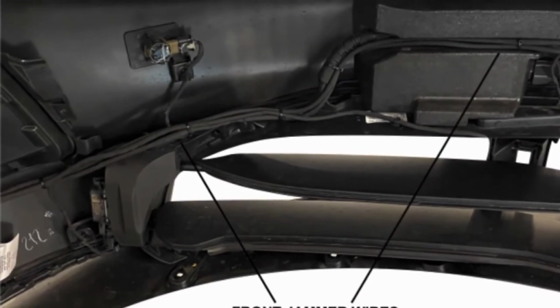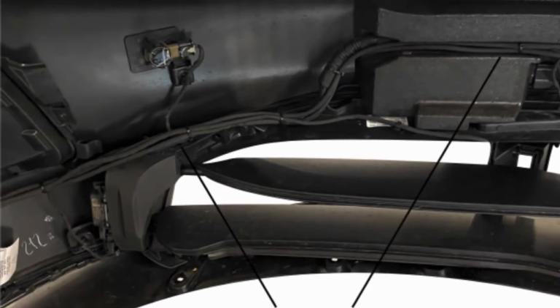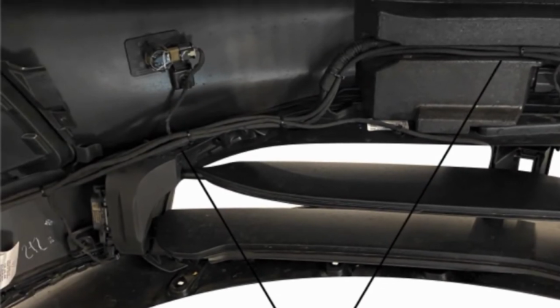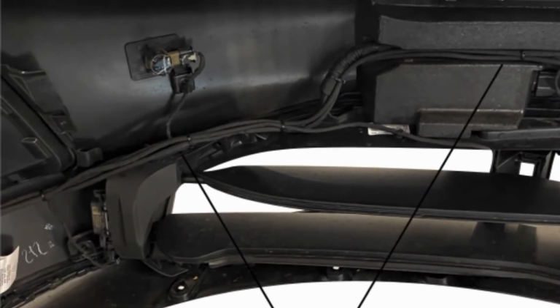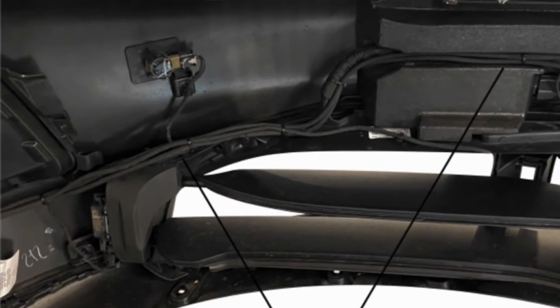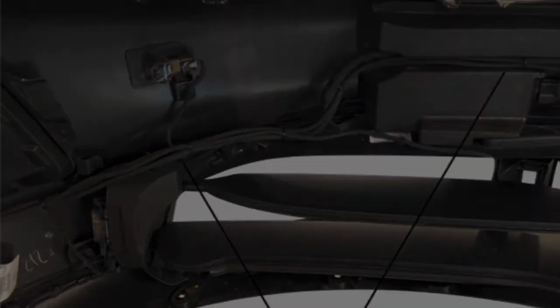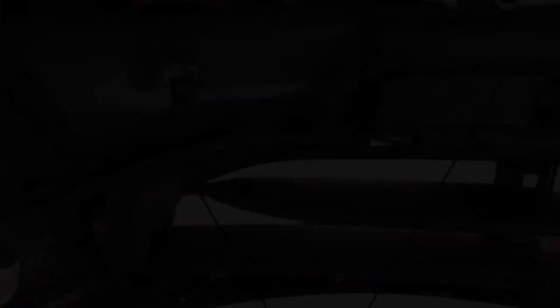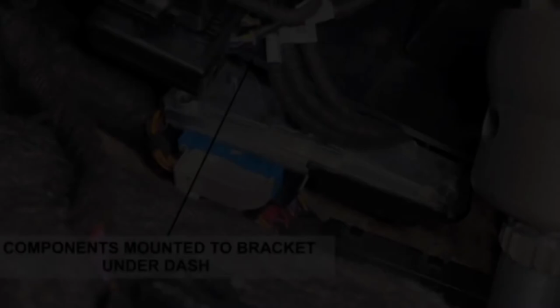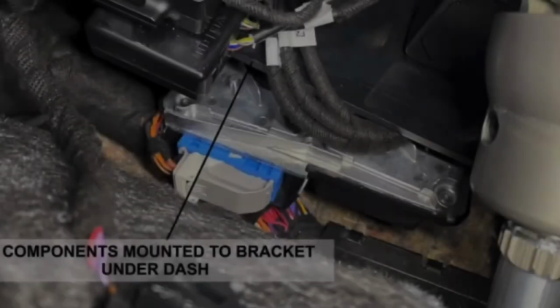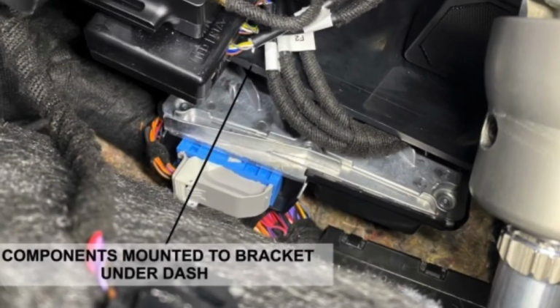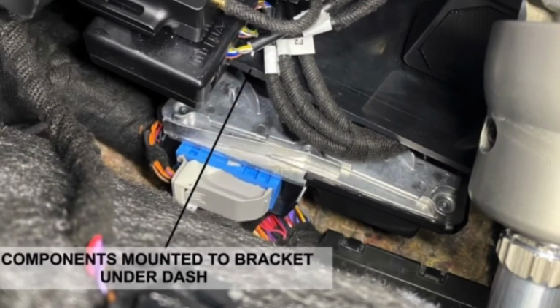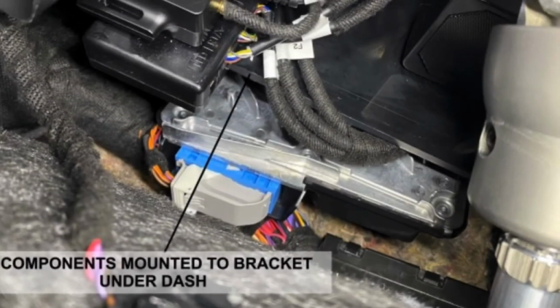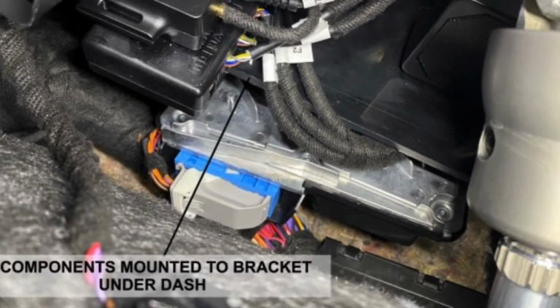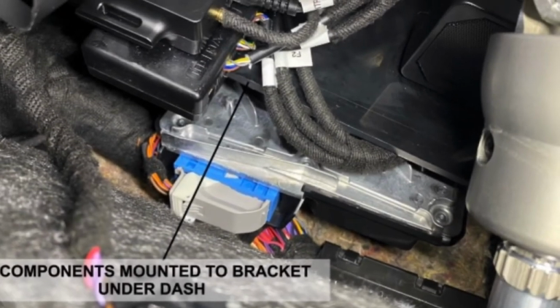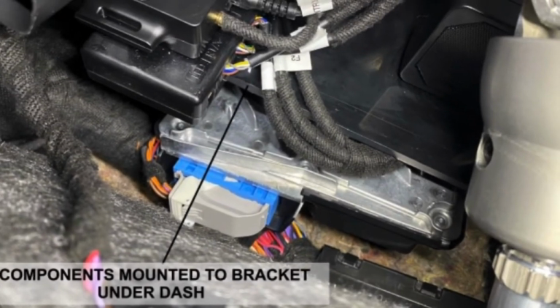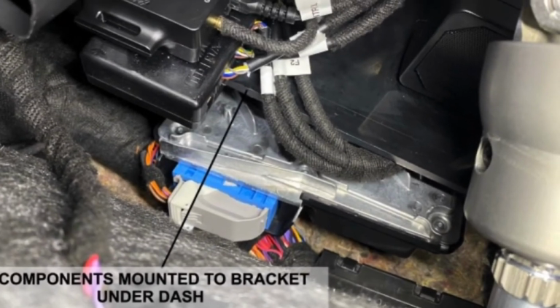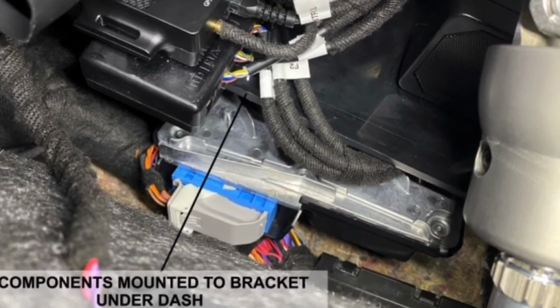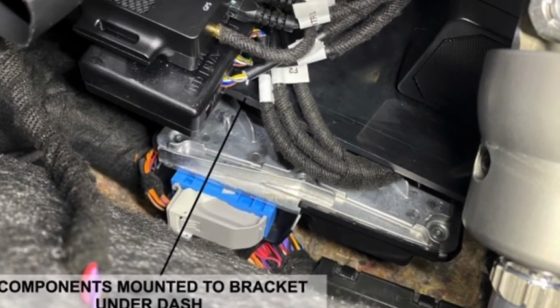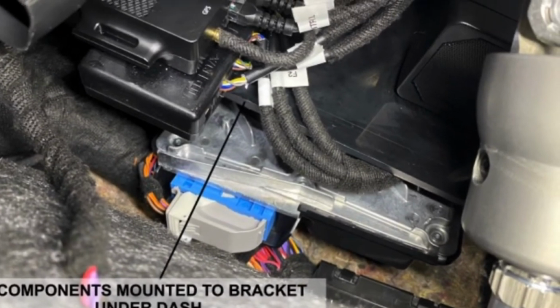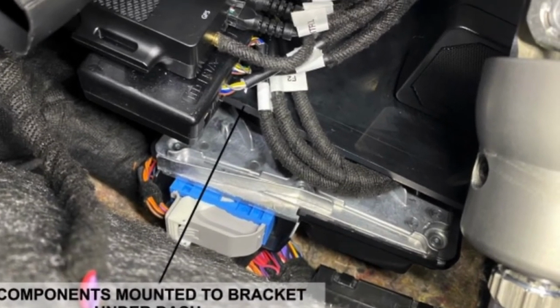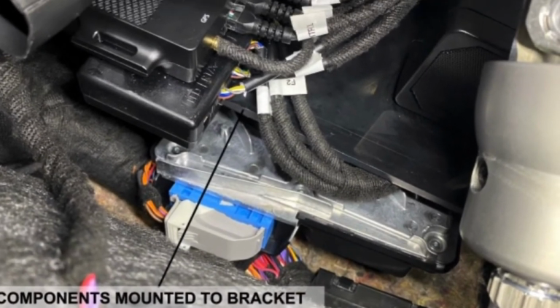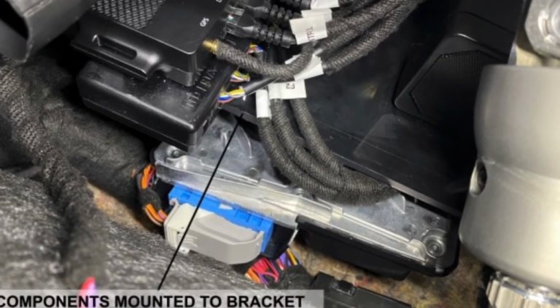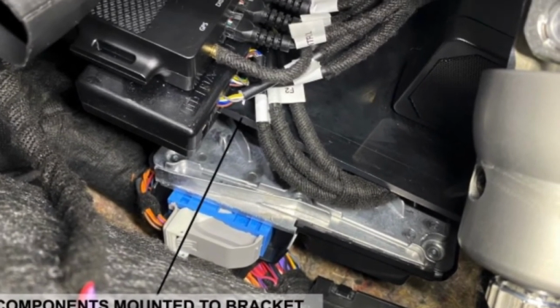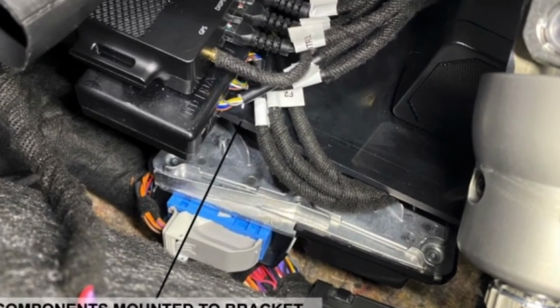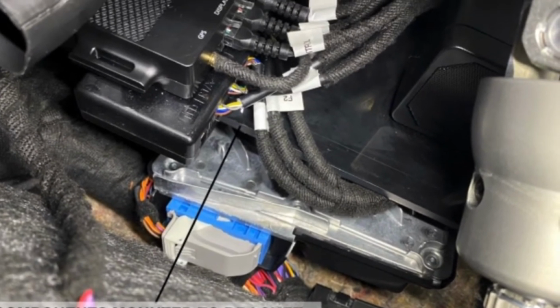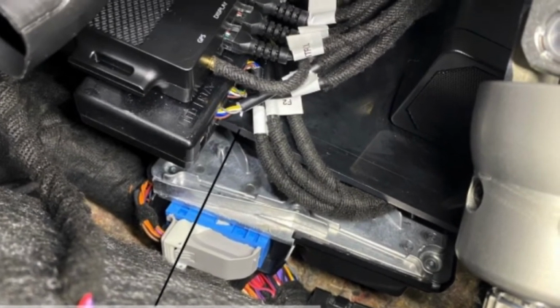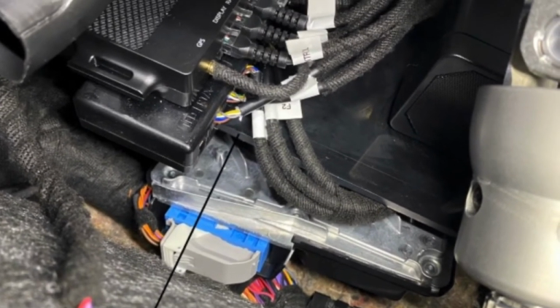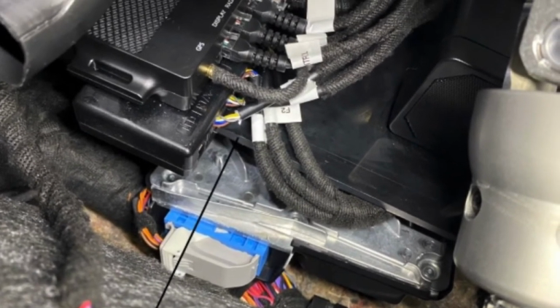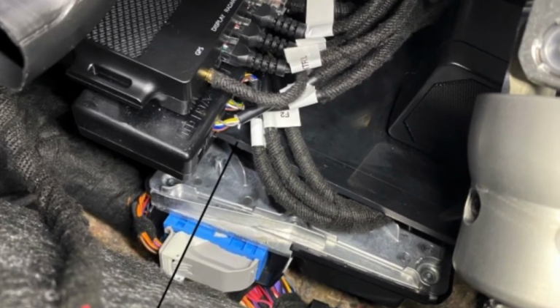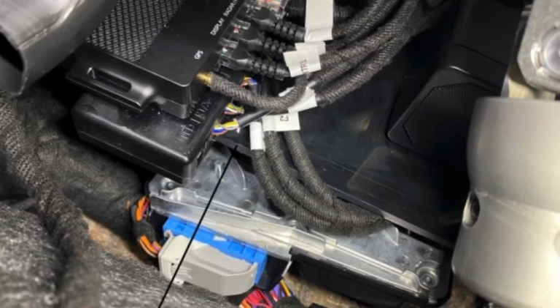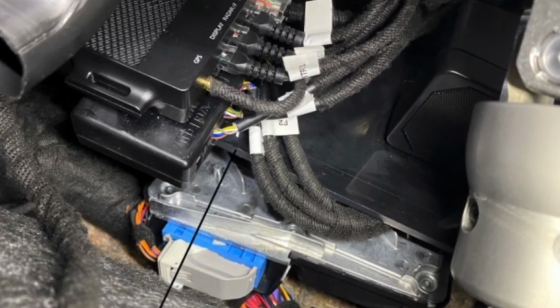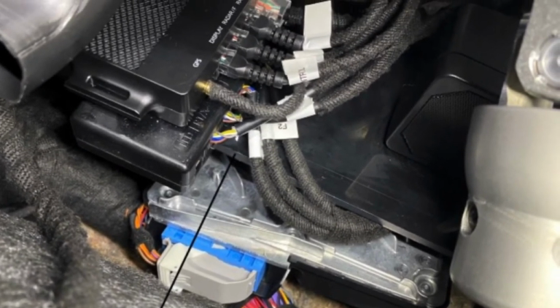The components that go under the dash were mounted to a fabricated bracket and the wires were shortened and labeled for serviceability.